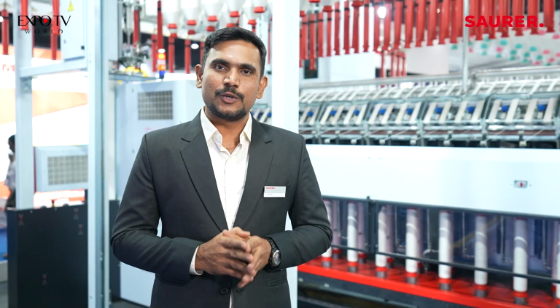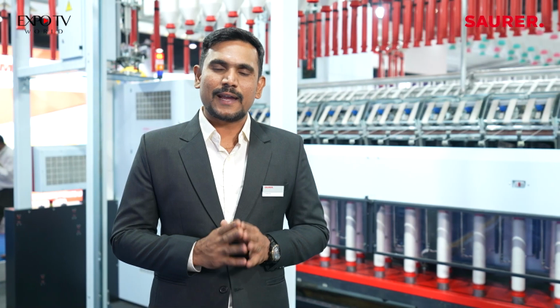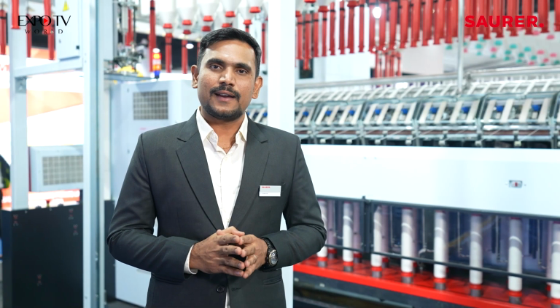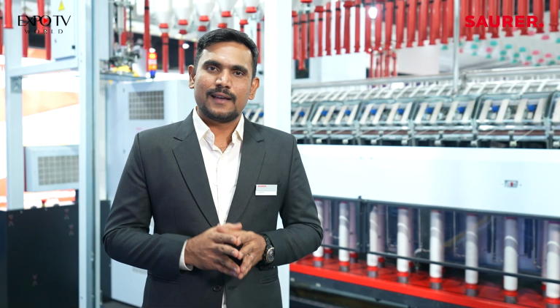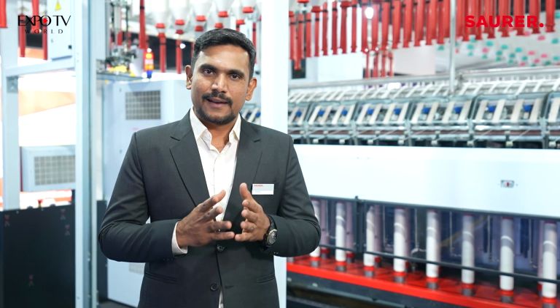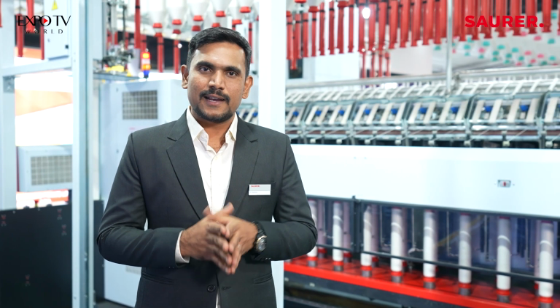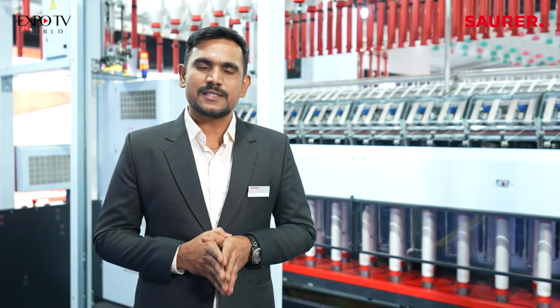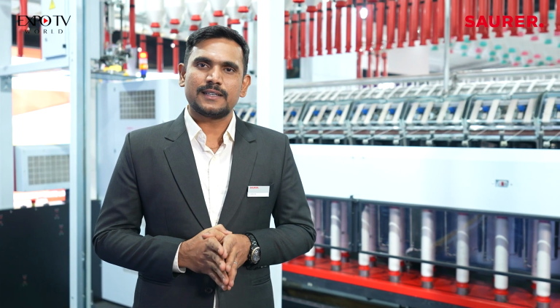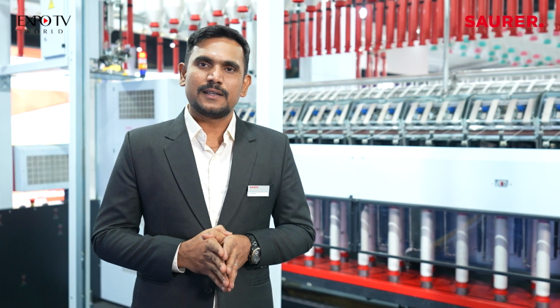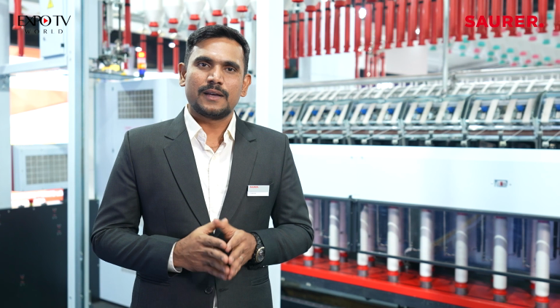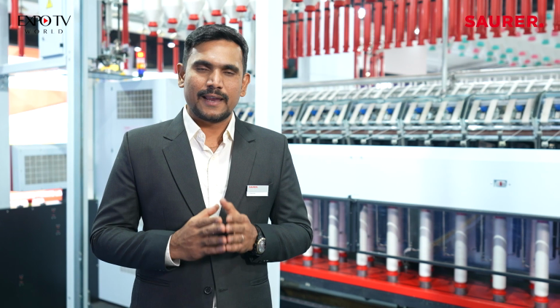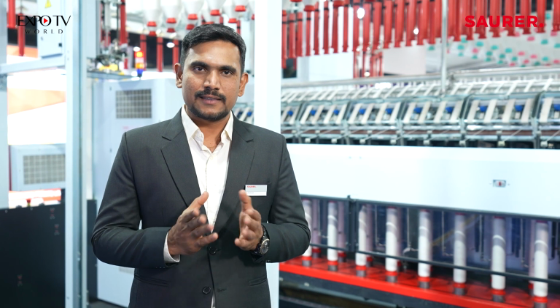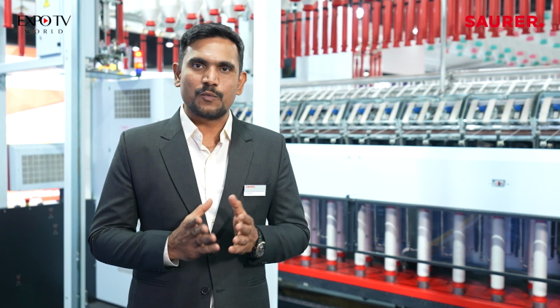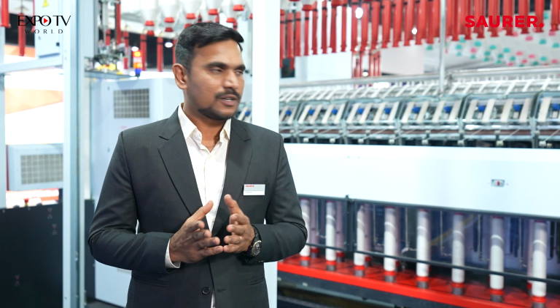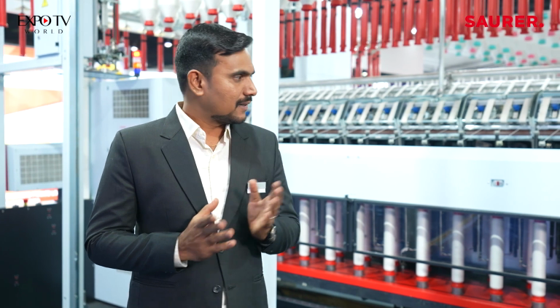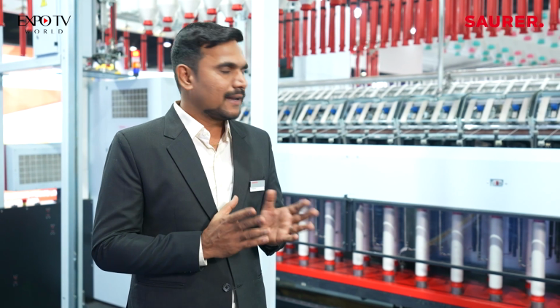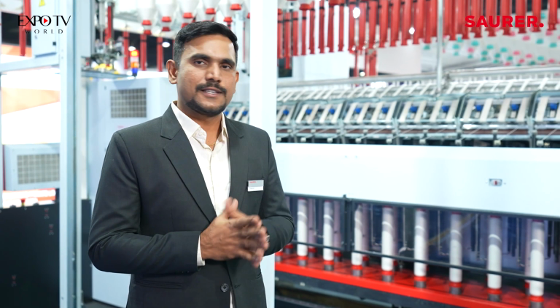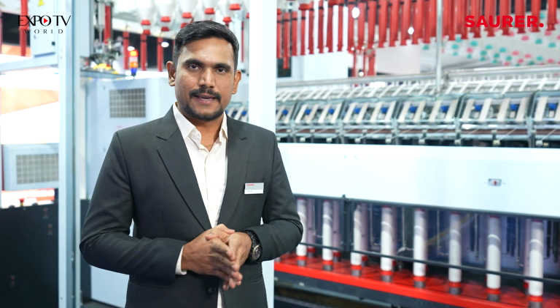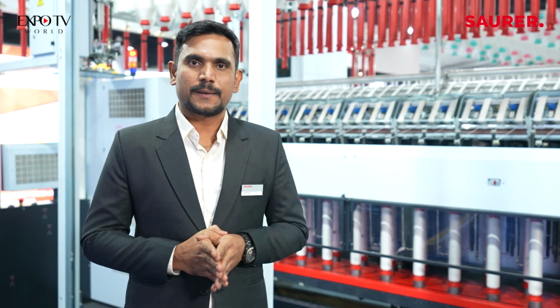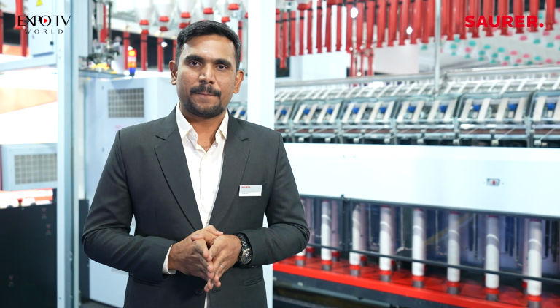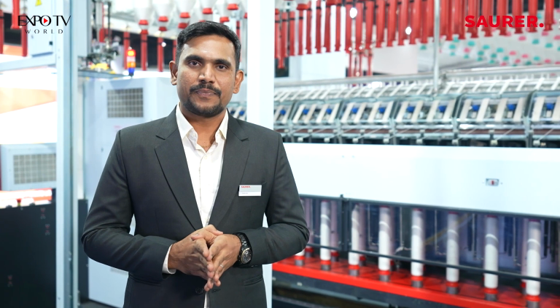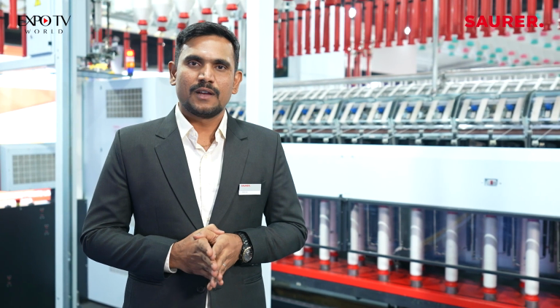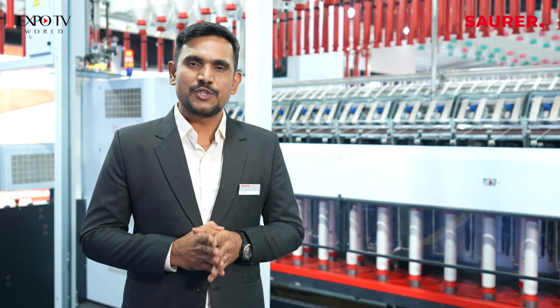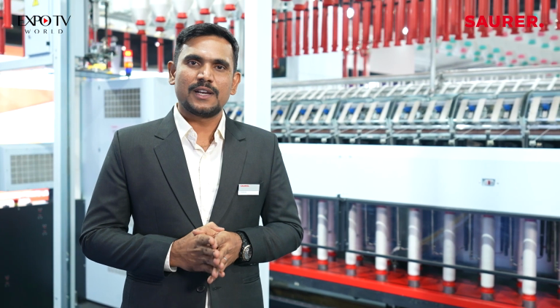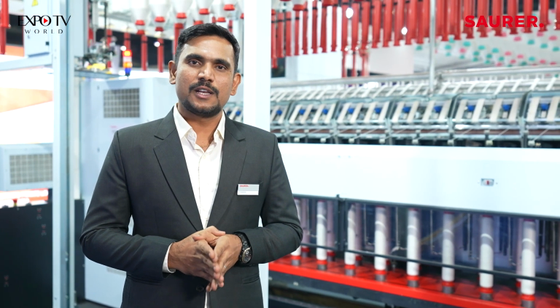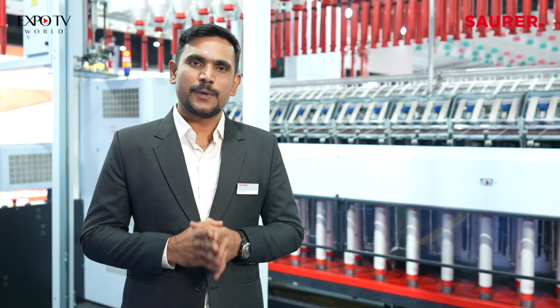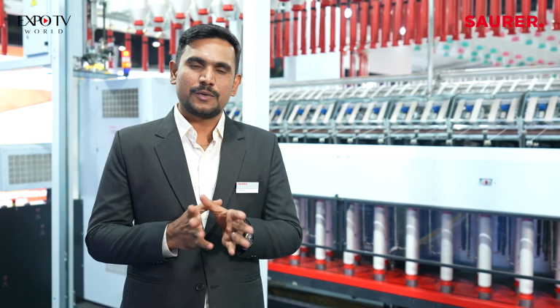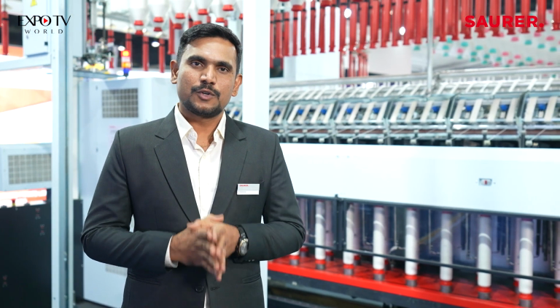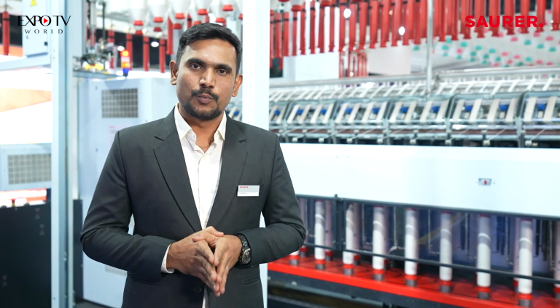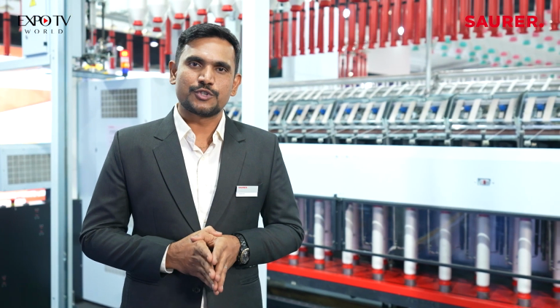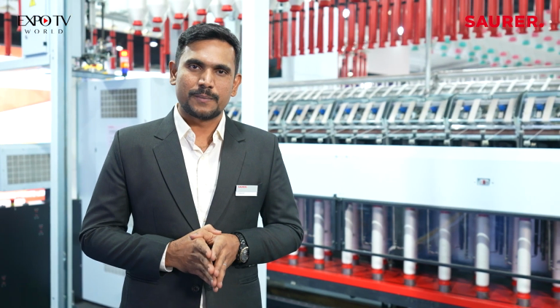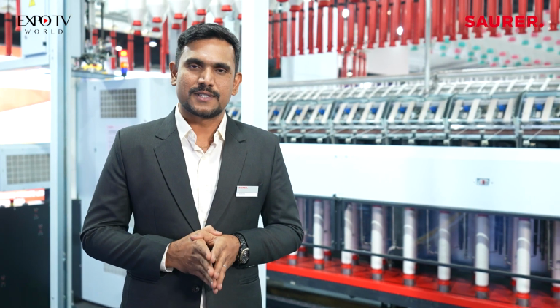I welcome you all to experience this machine so that you can realize the real thing, which will help you to boost your business.